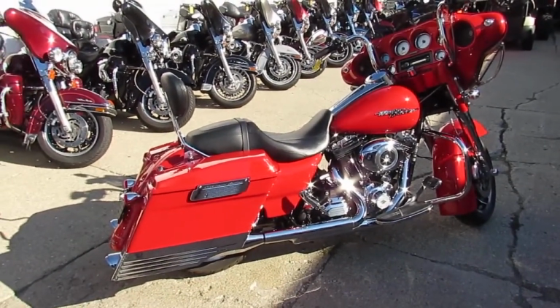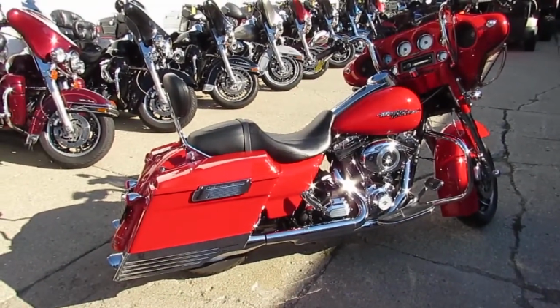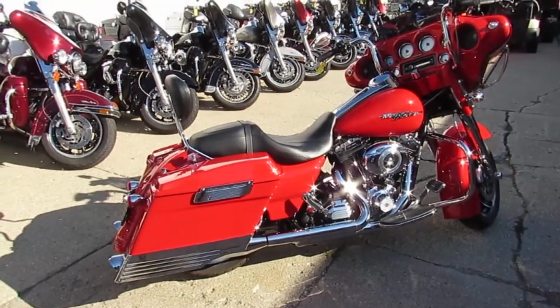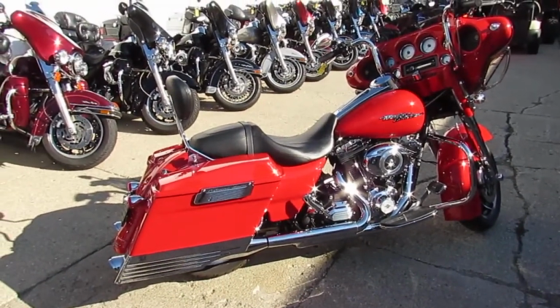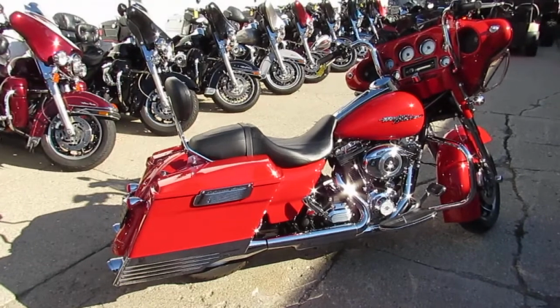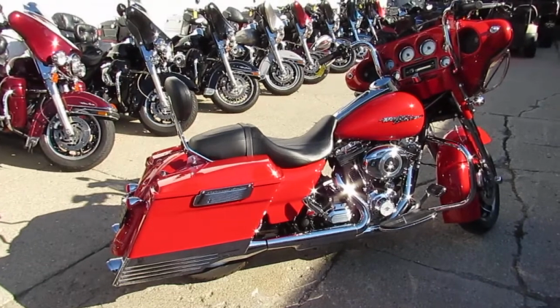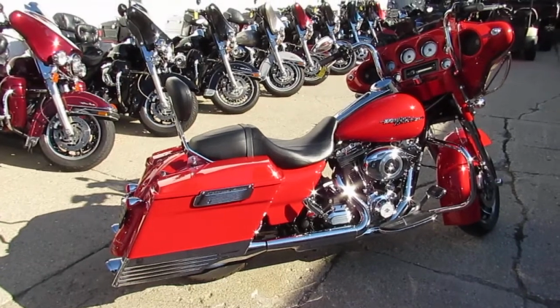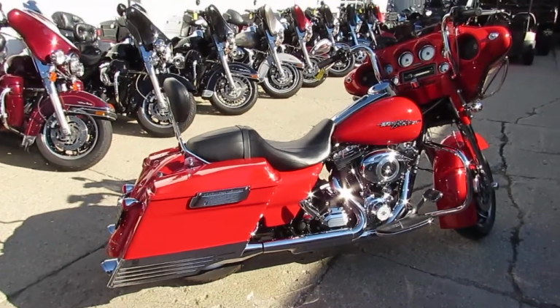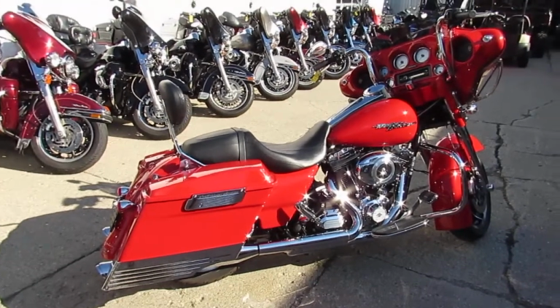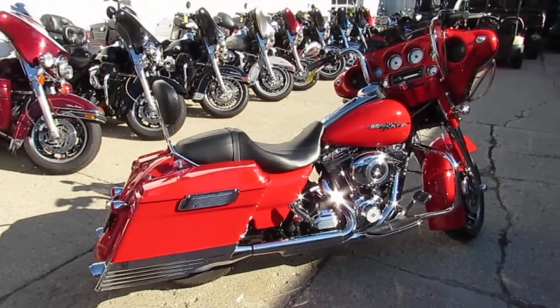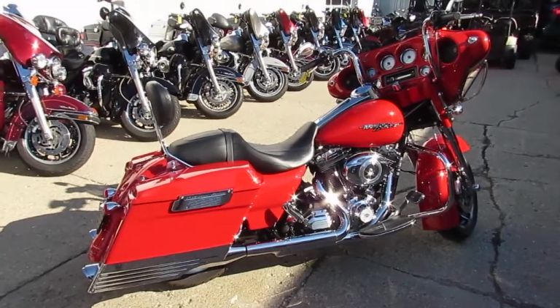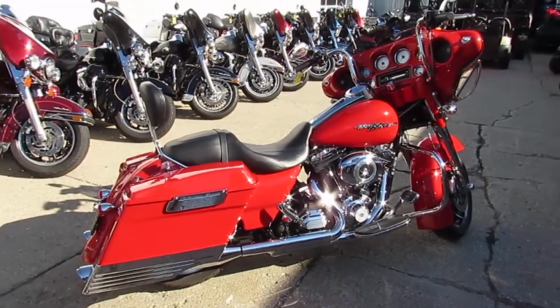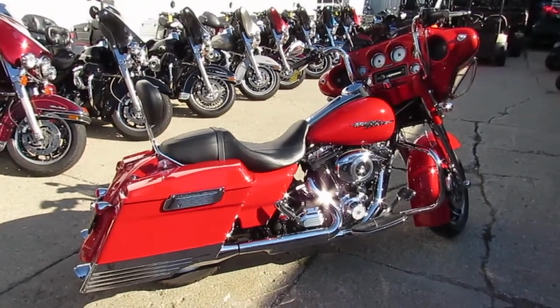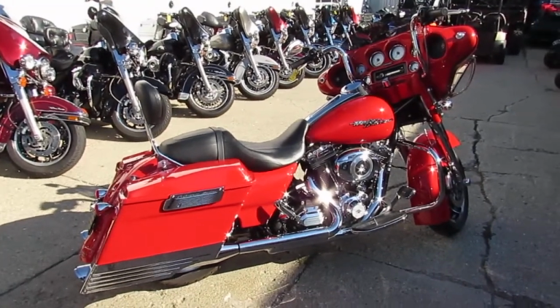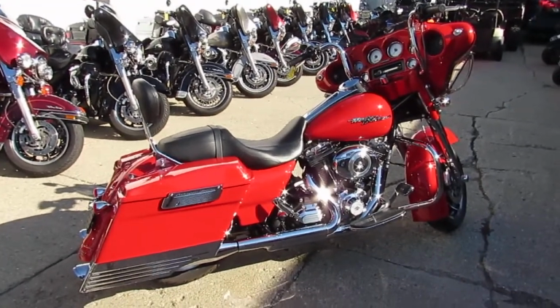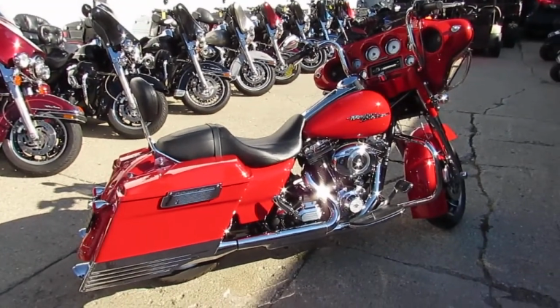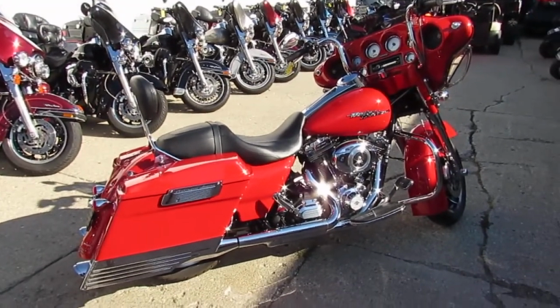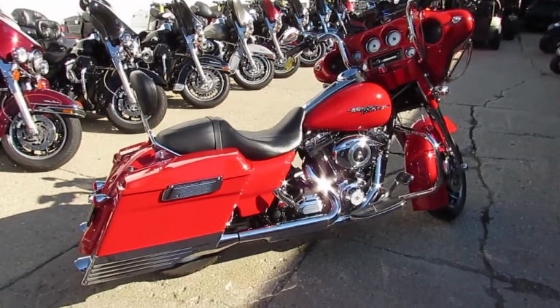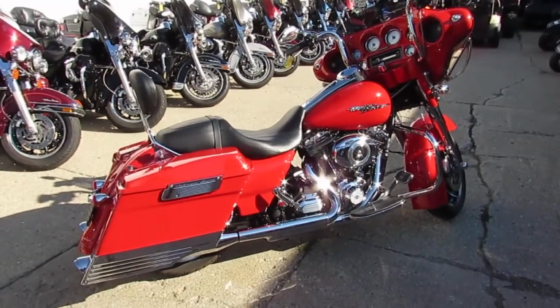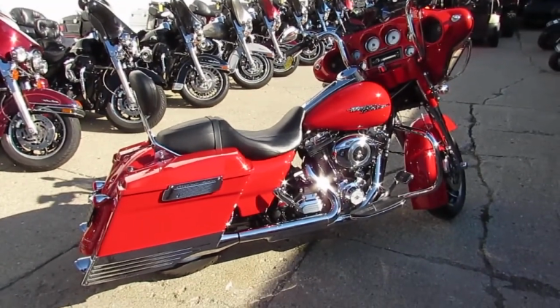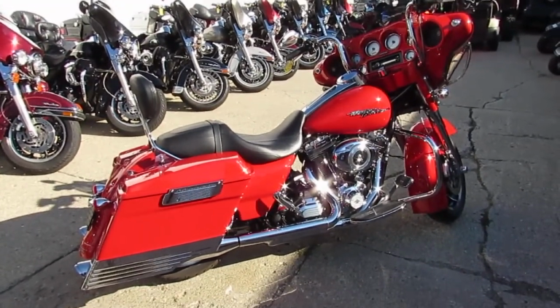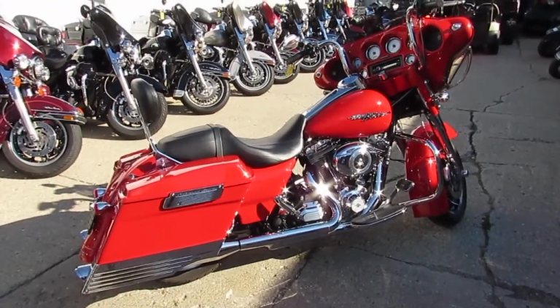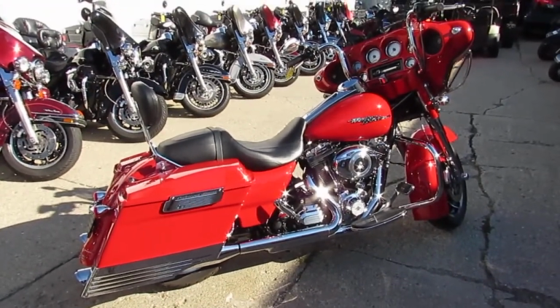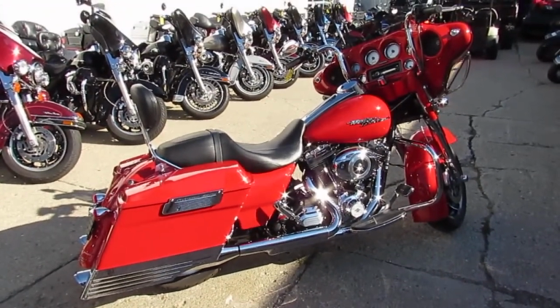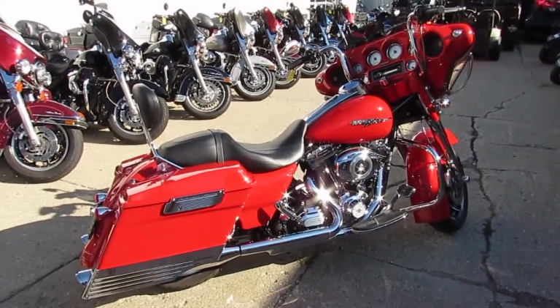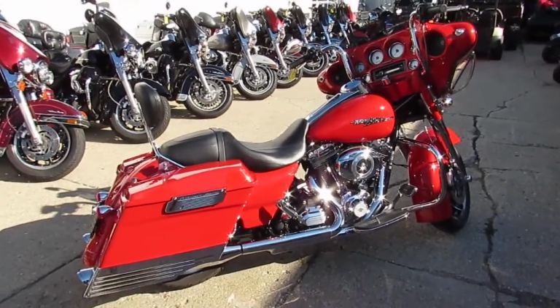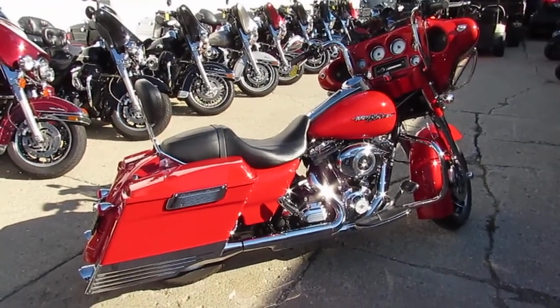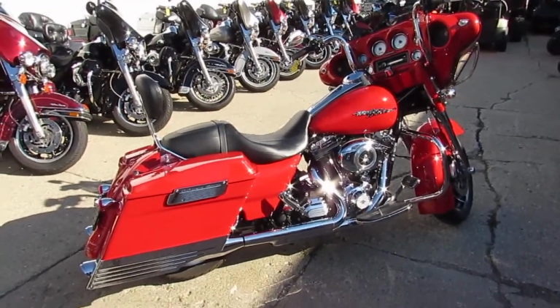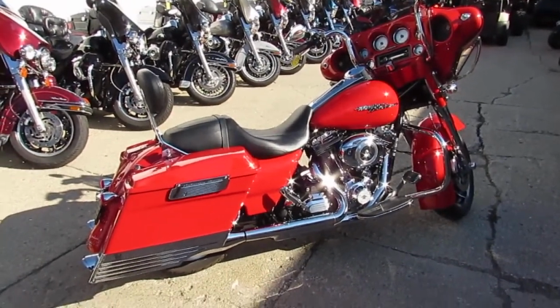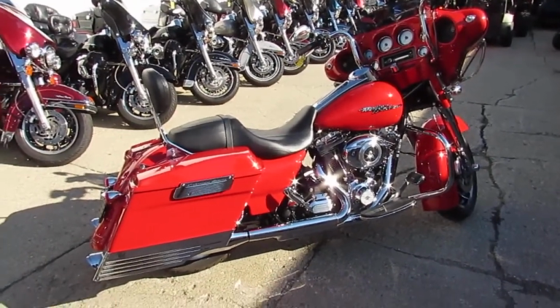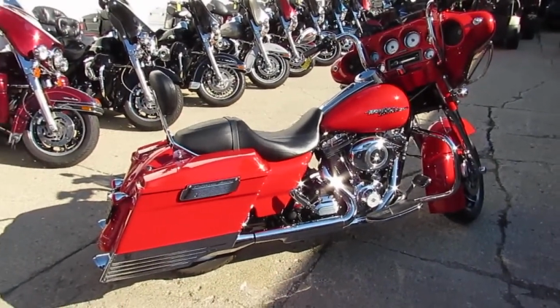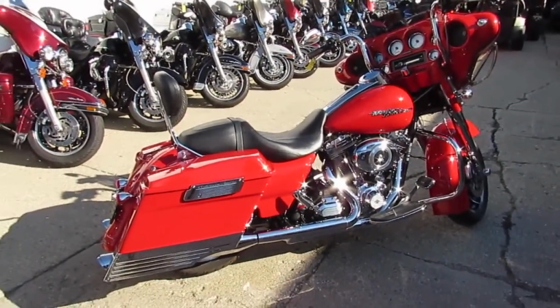Radio works good. It's been inspected and certified. You guys can't go wrong — this thing's loaded up. Low mileage Street Glide.